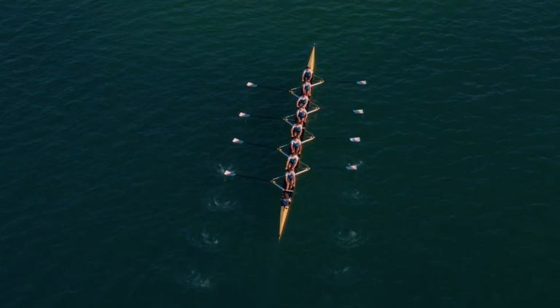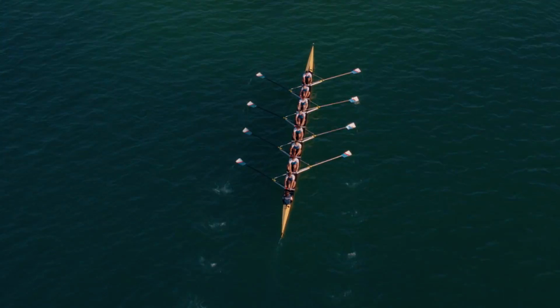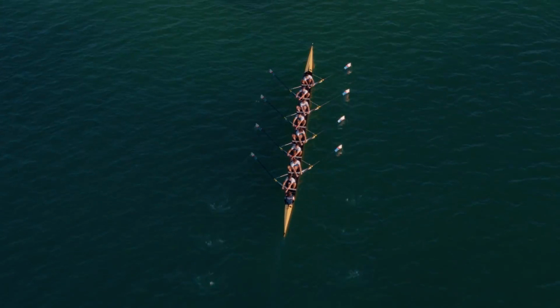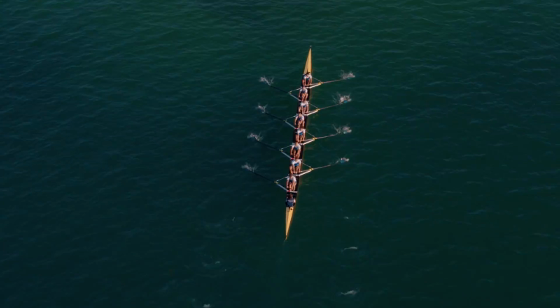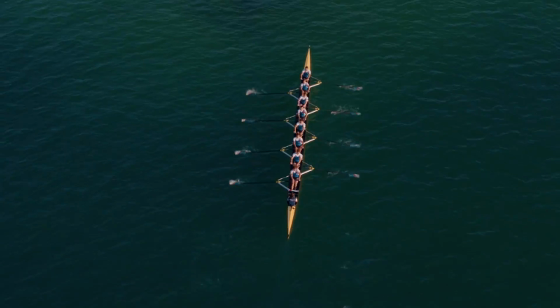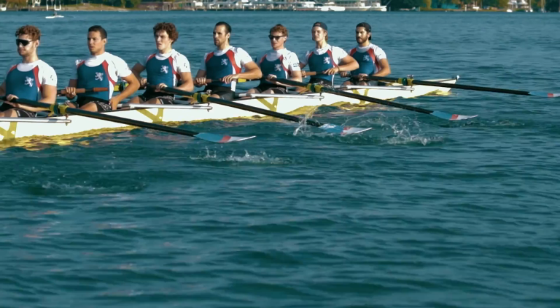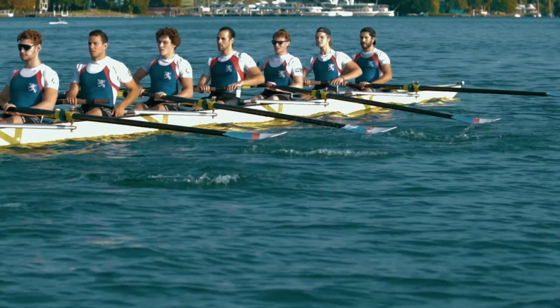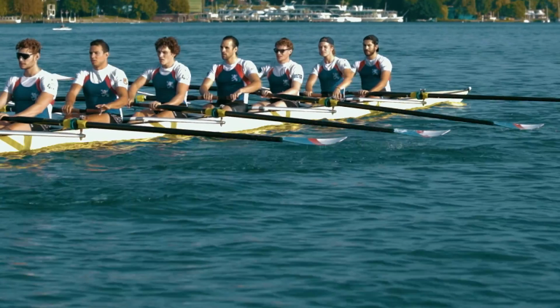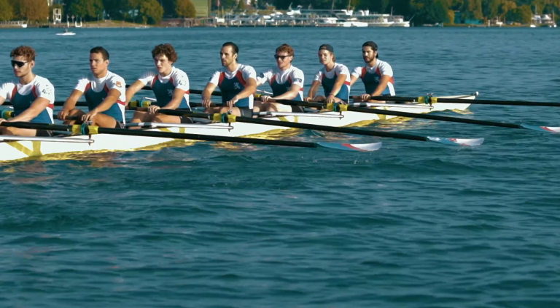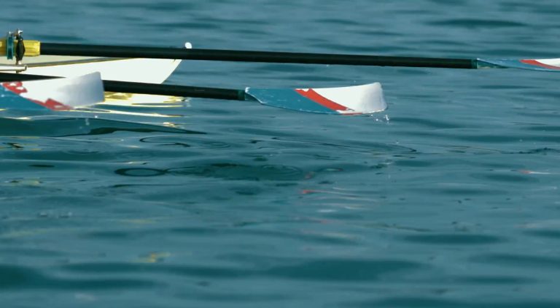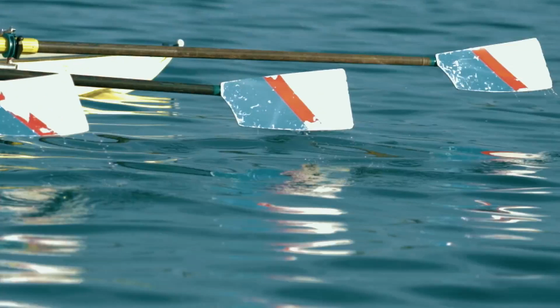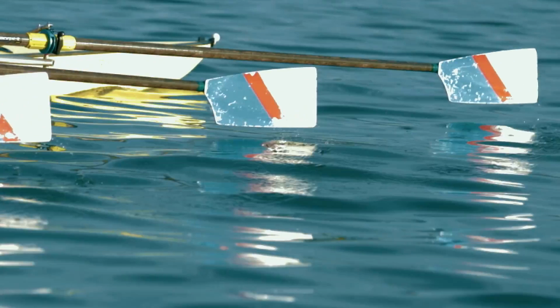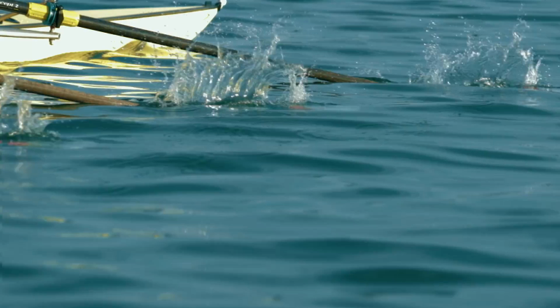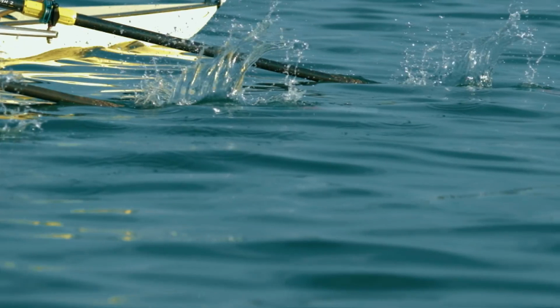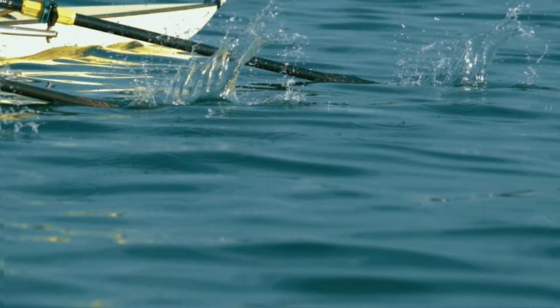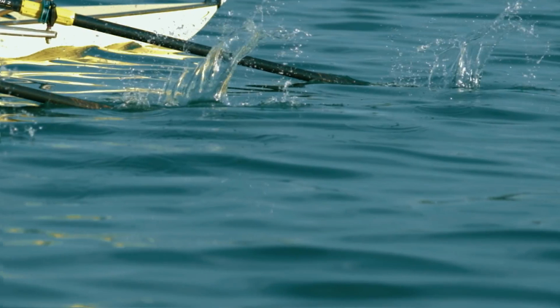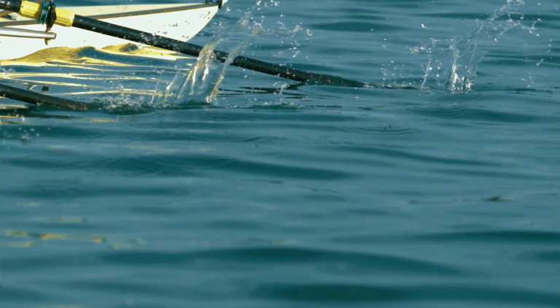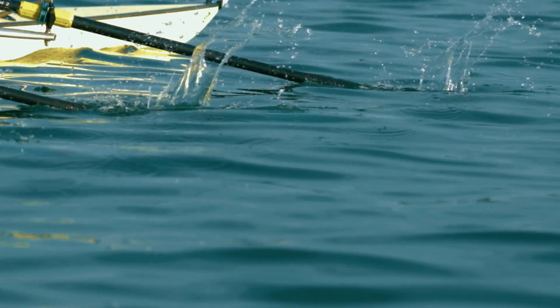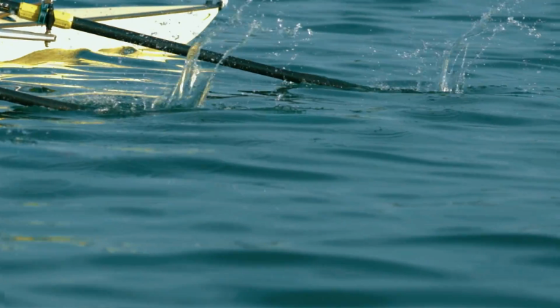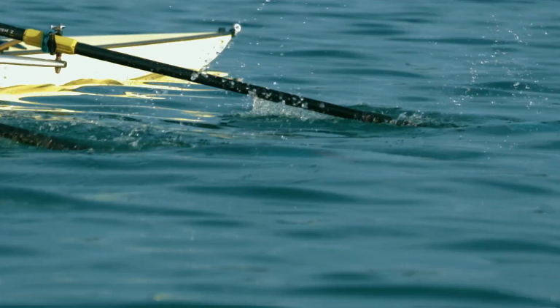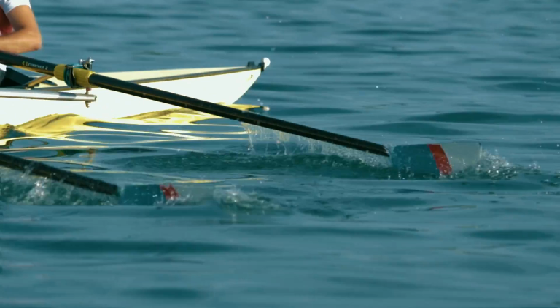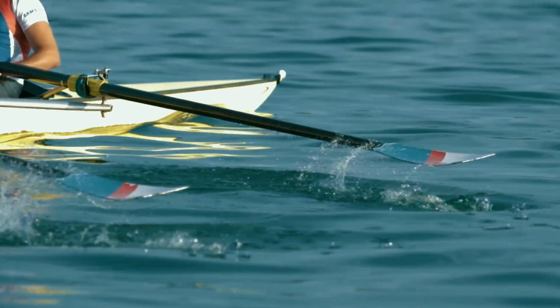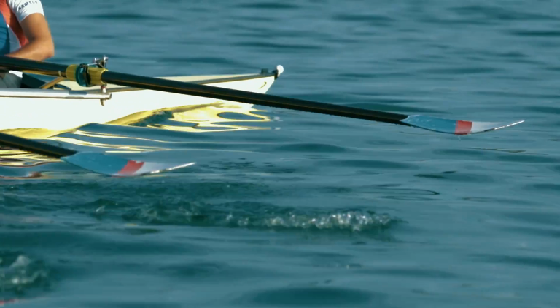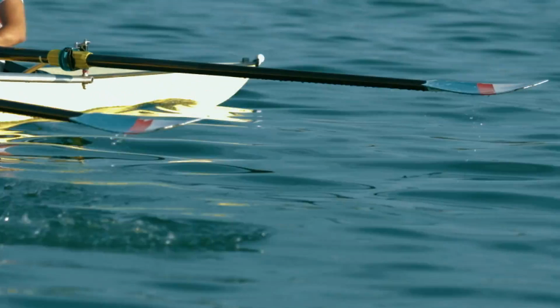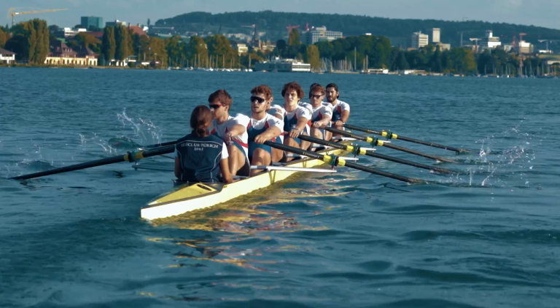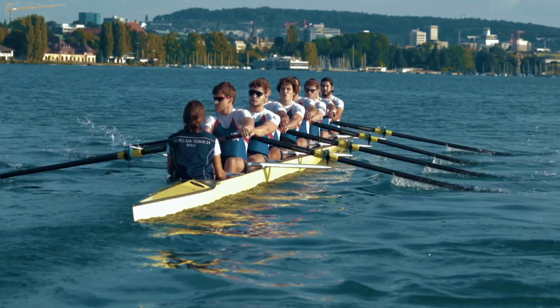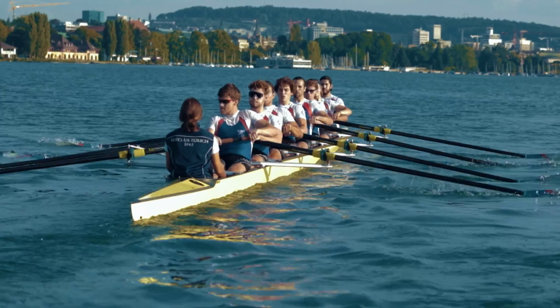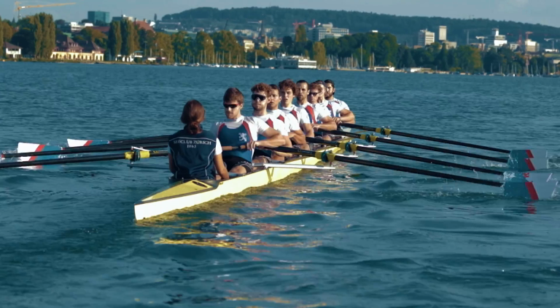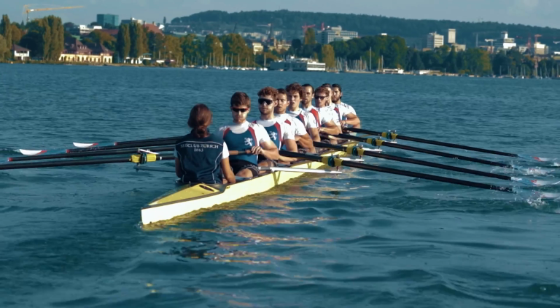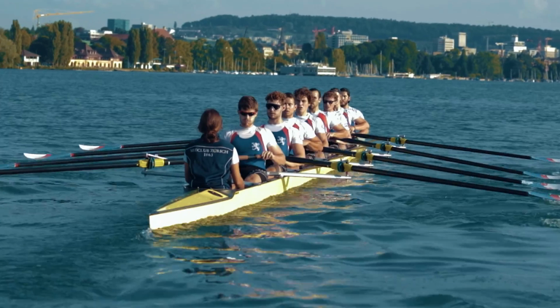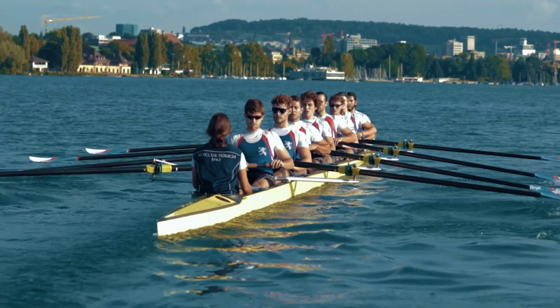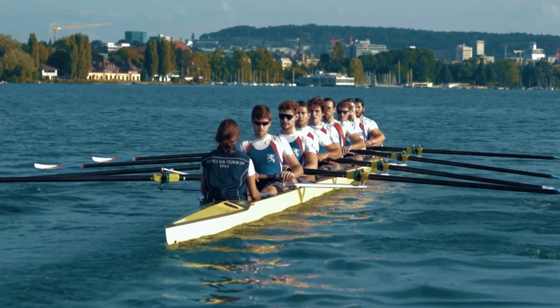Precision. Efficiency. This is what ensures the best rowing crew's success.